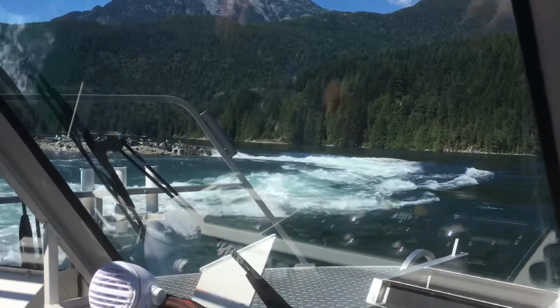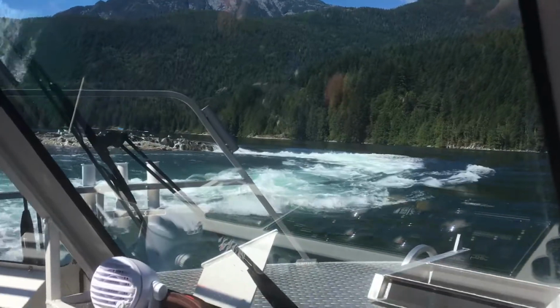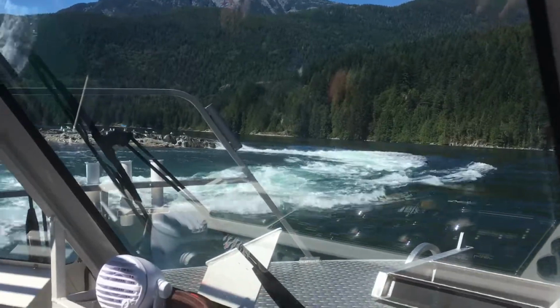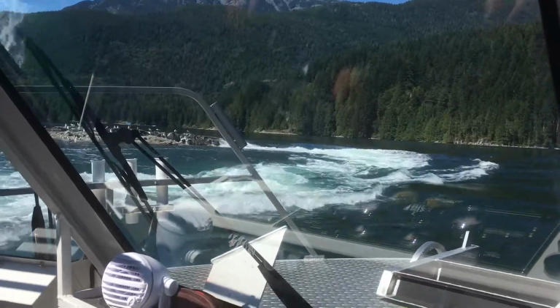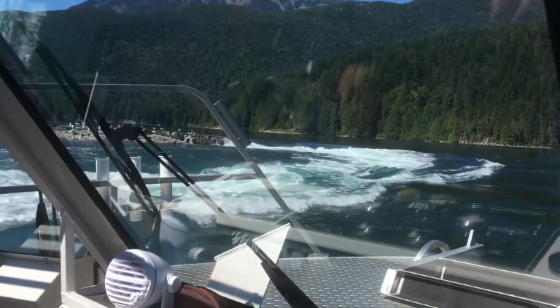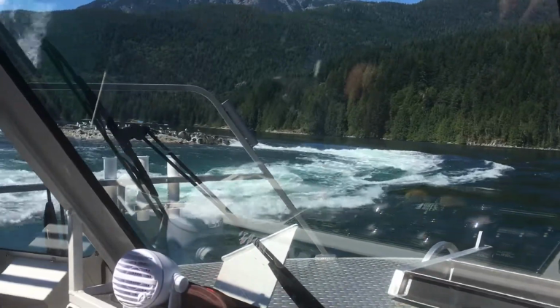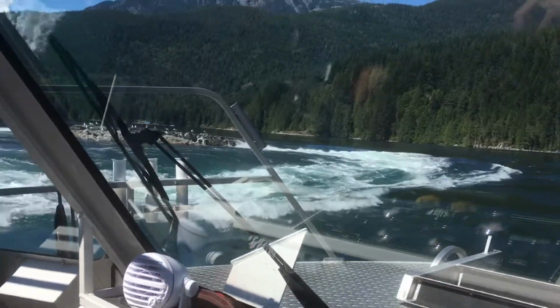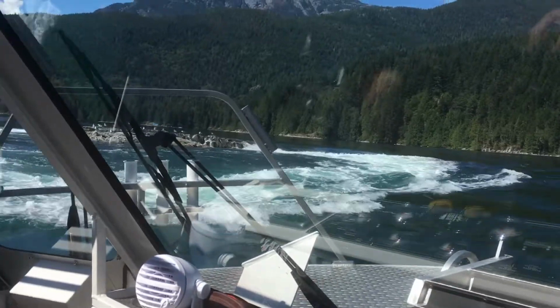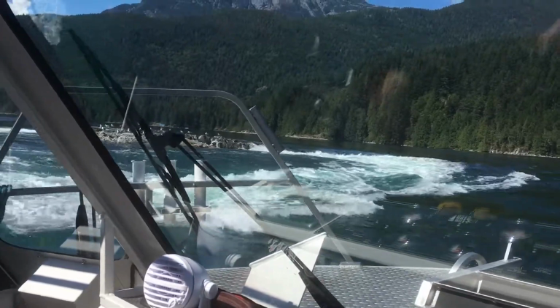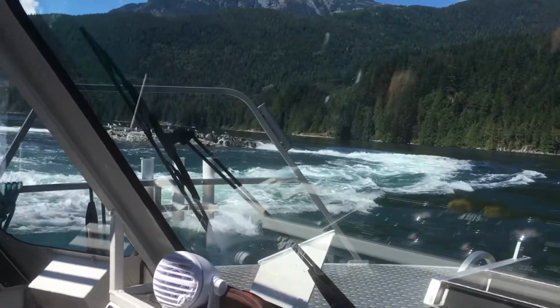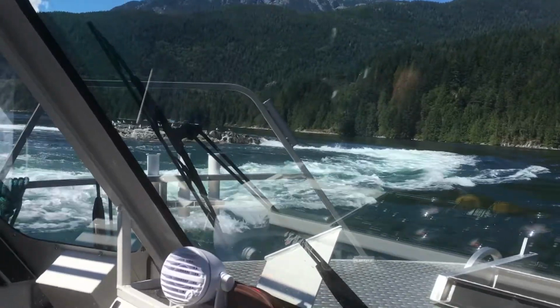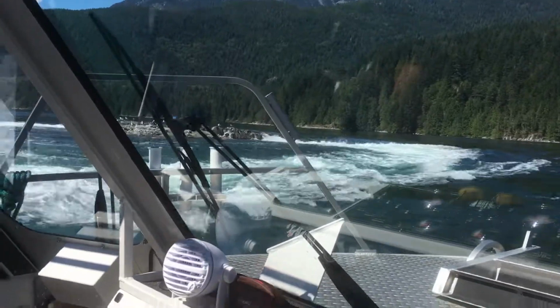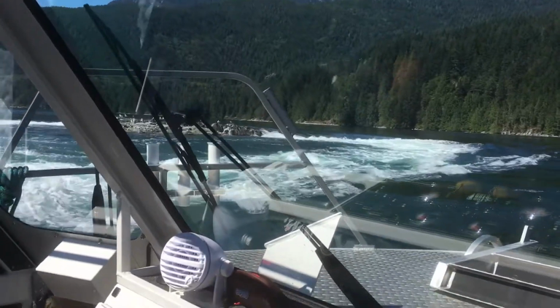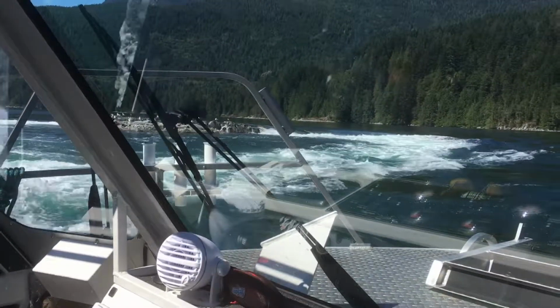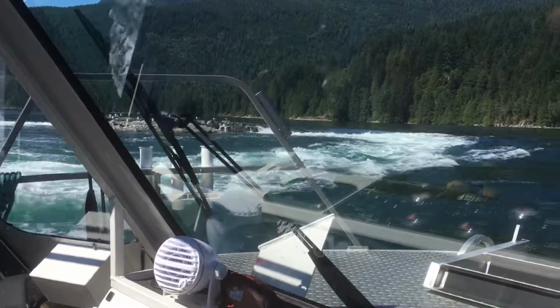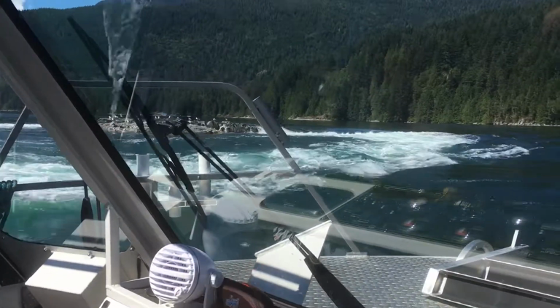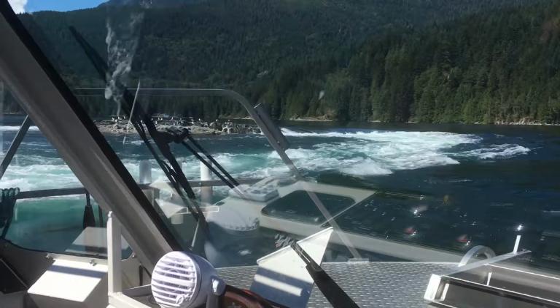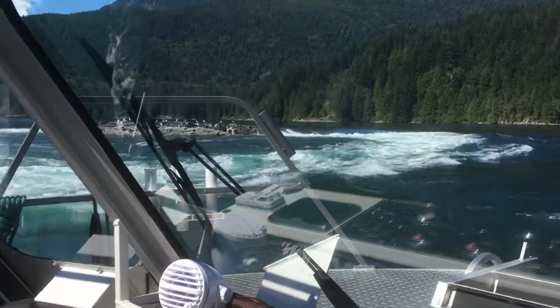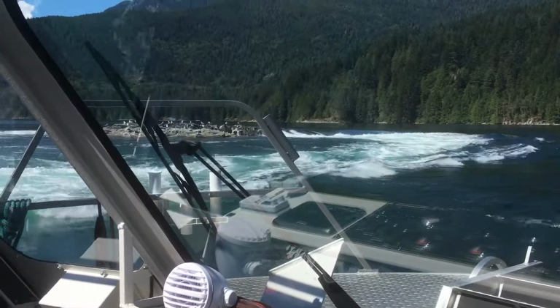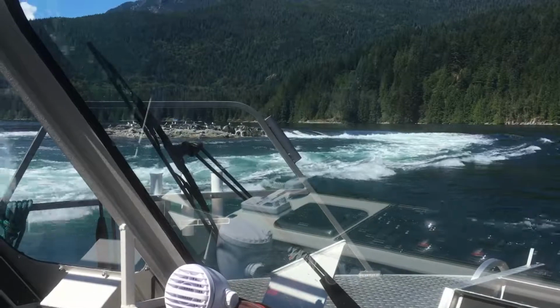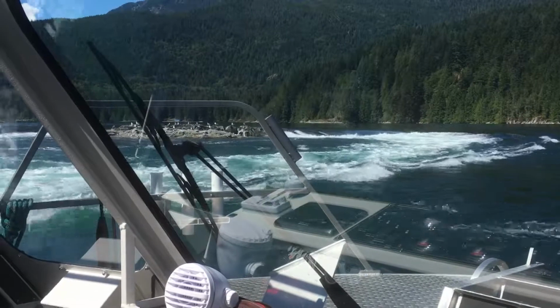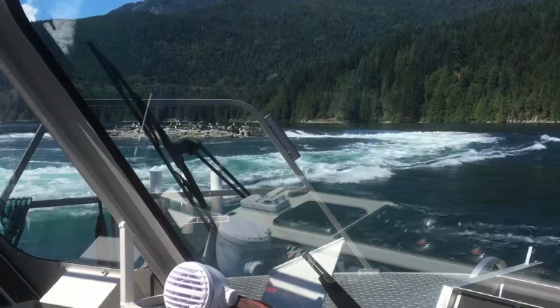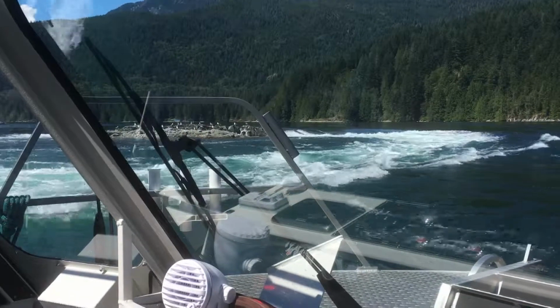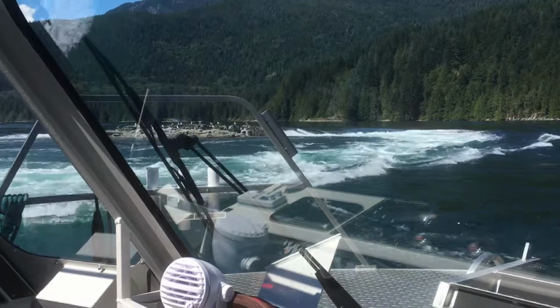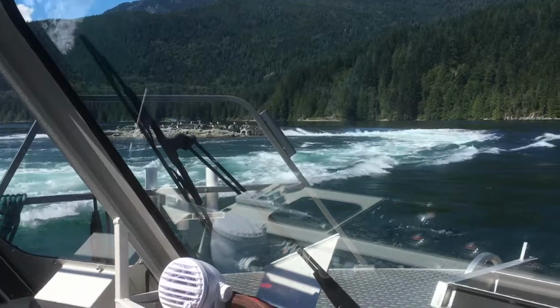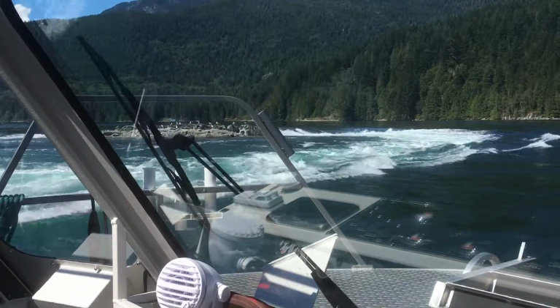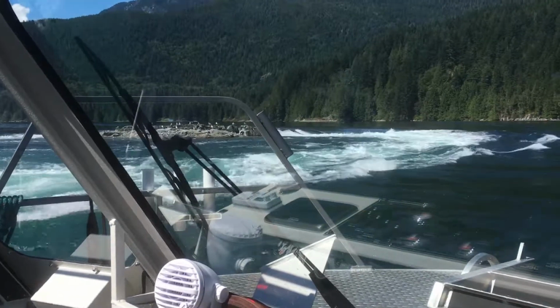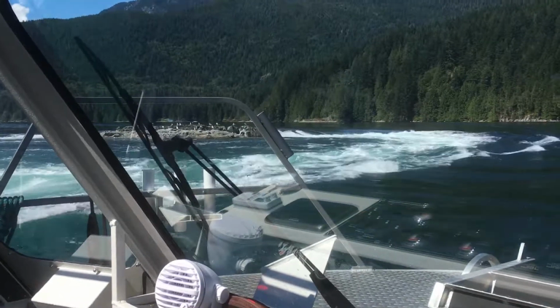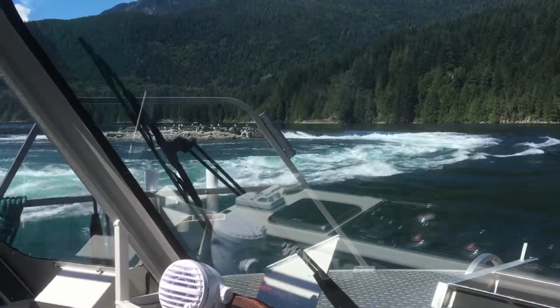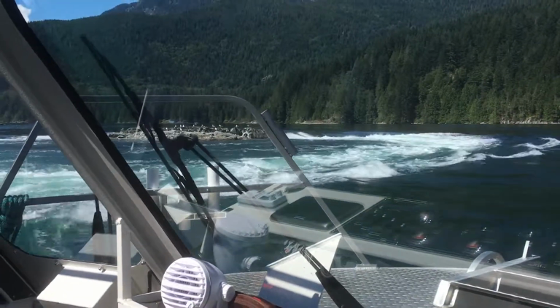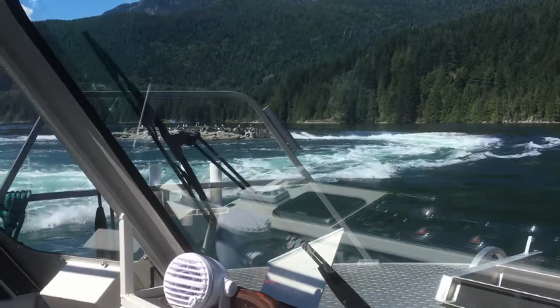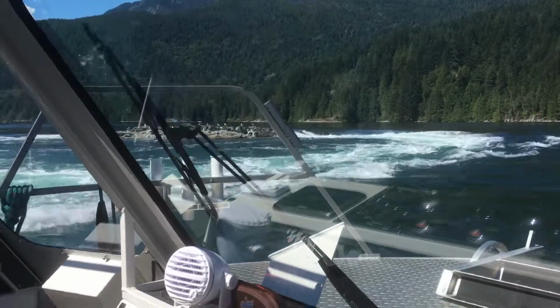As soon as I pull the power off, watch what happens — it's going to drag us back in there. Always watch your back in the whirlpools over here.